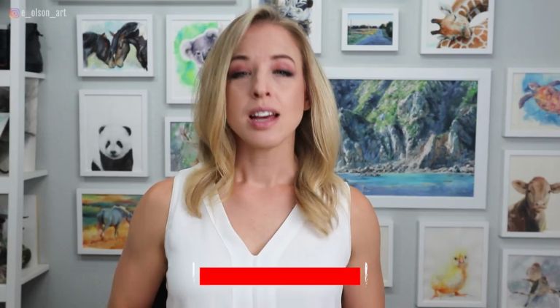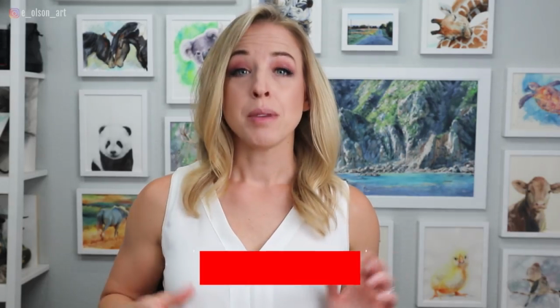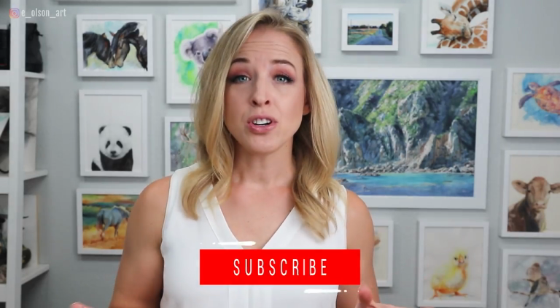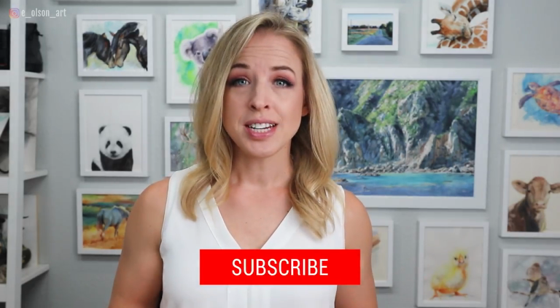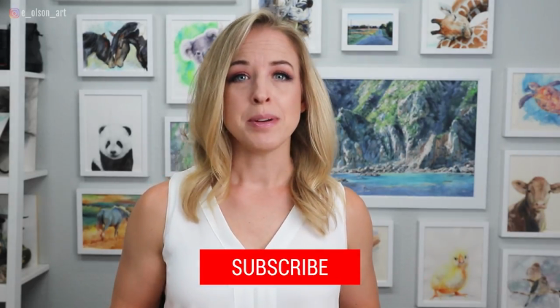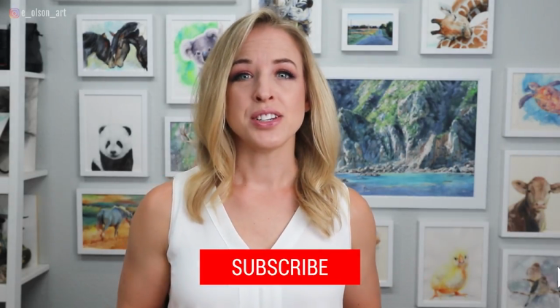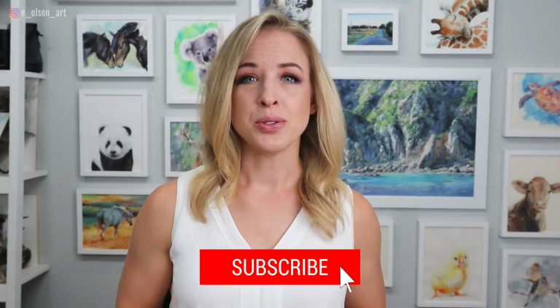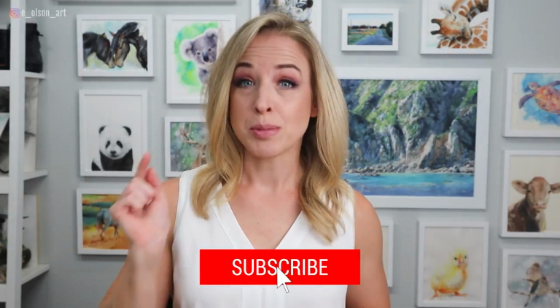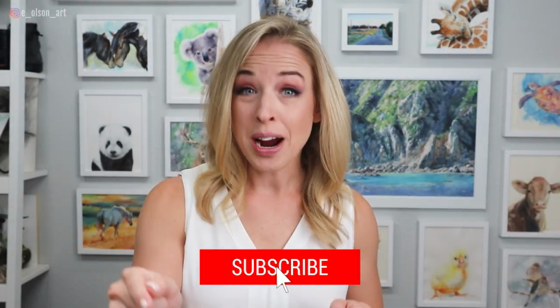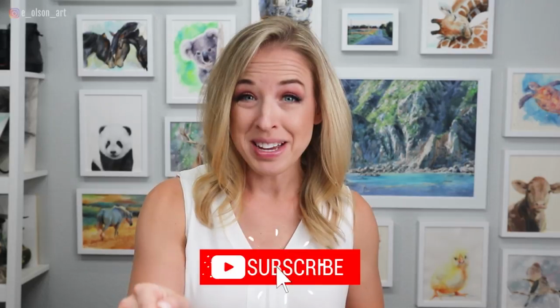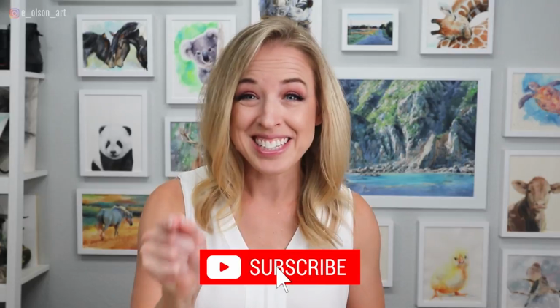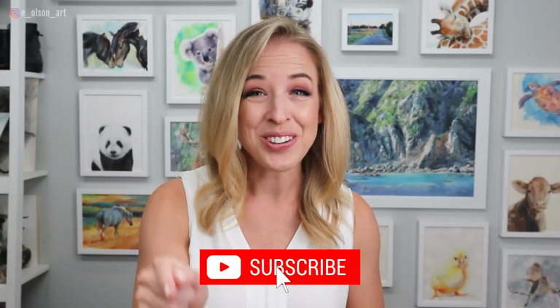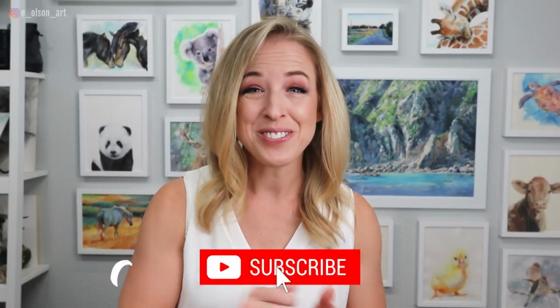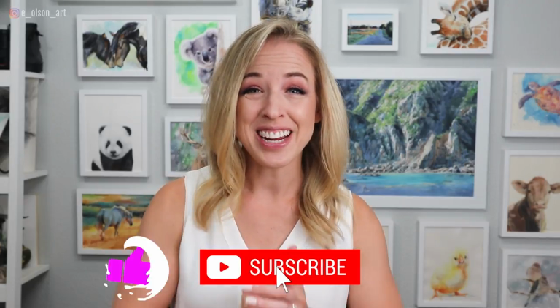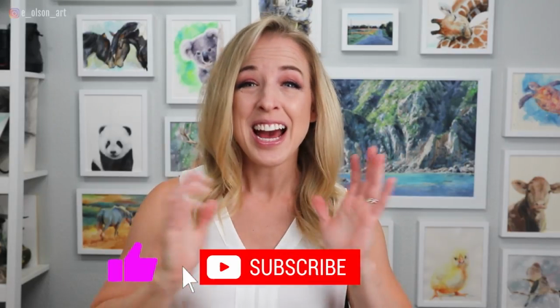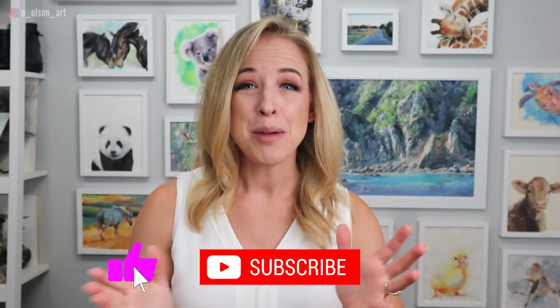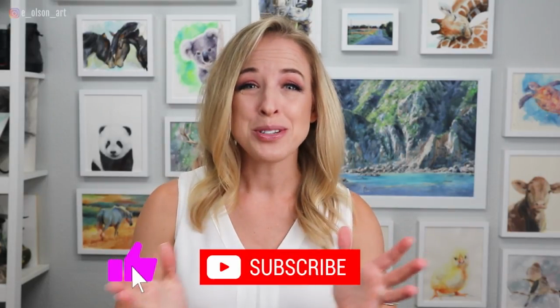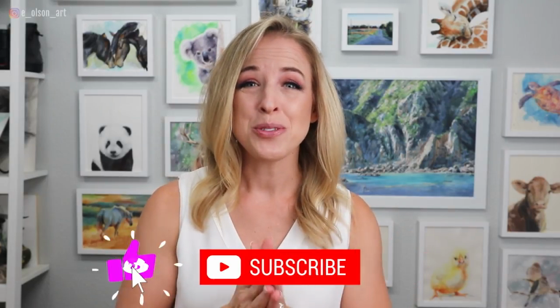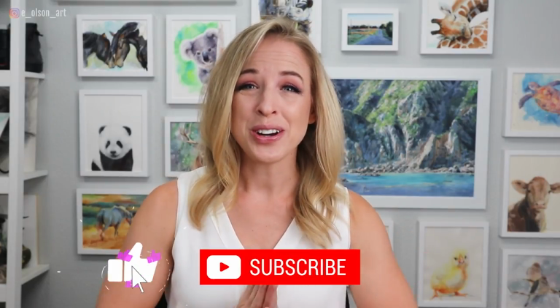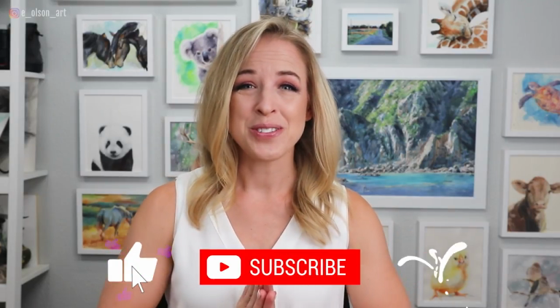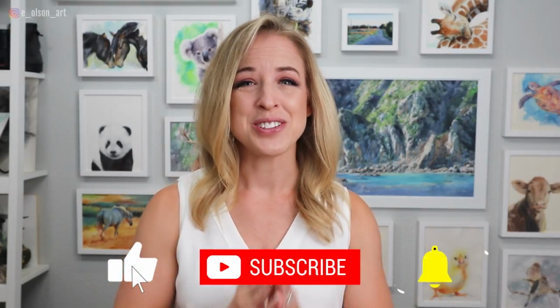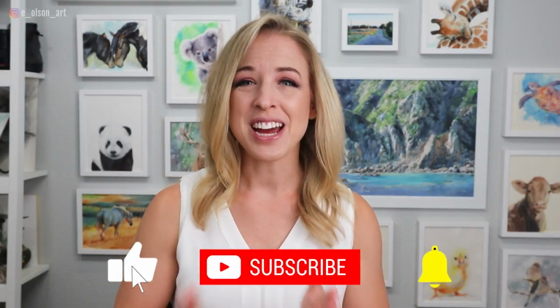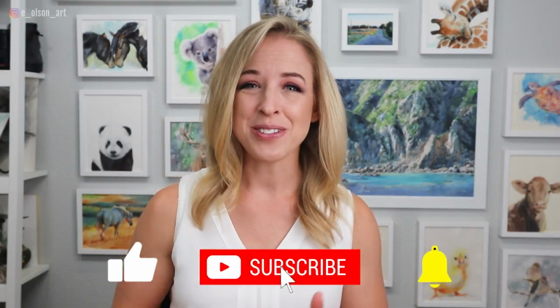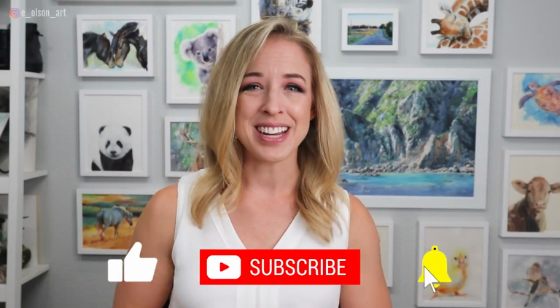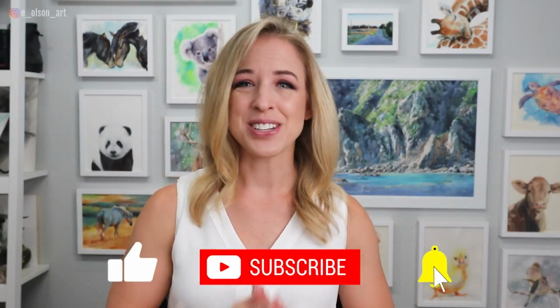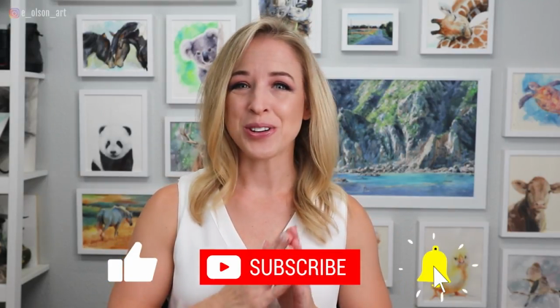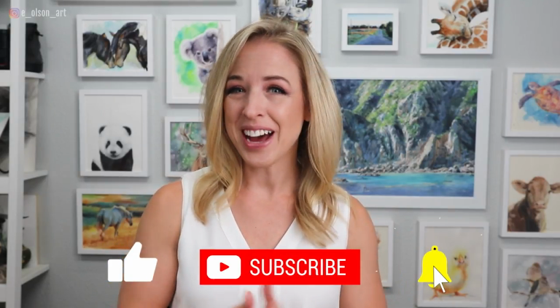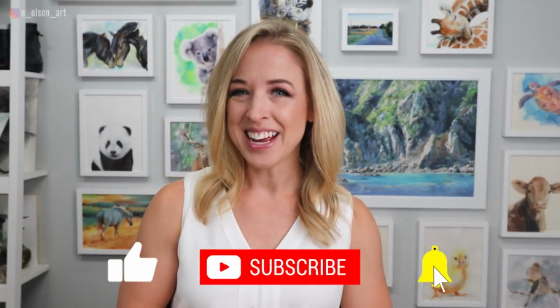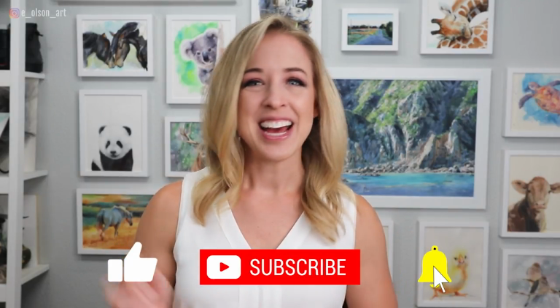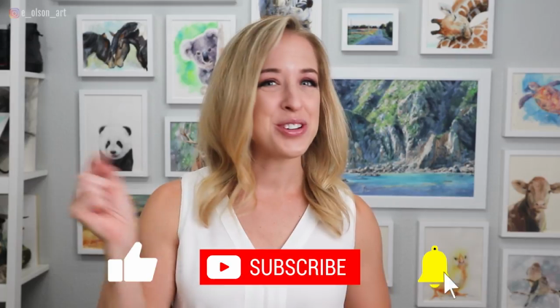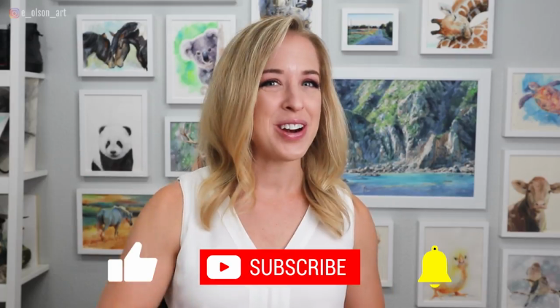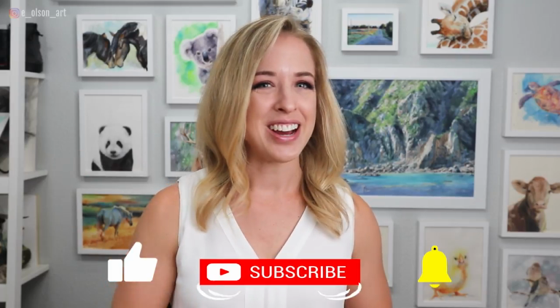My first tip is to subscribe — it's totally free. I post new watercolor videos every week, so go ahead and do that right now.